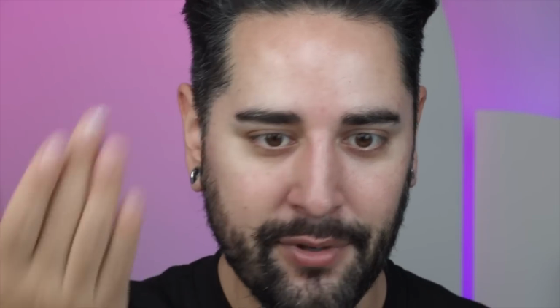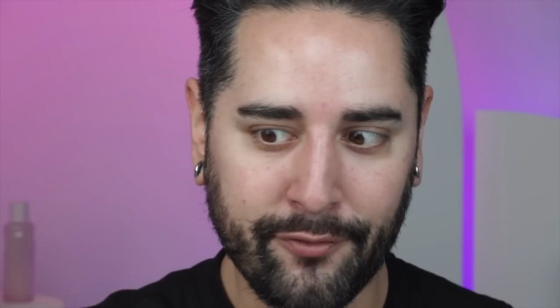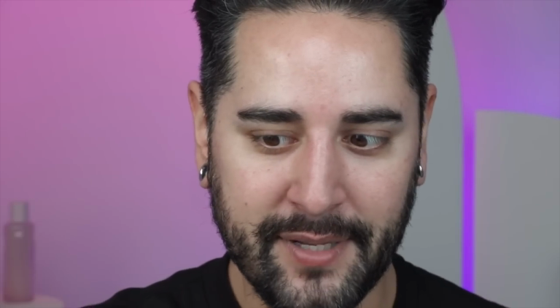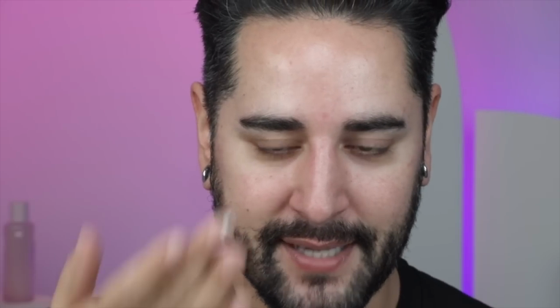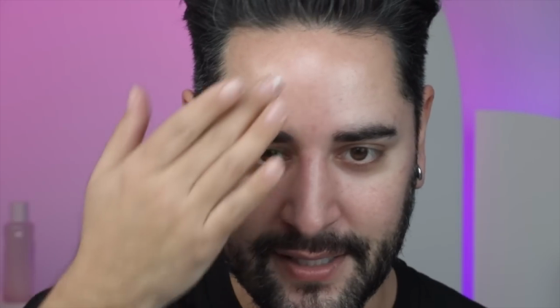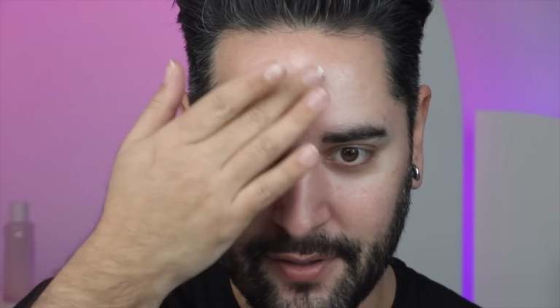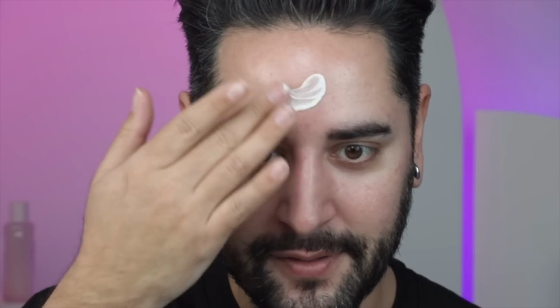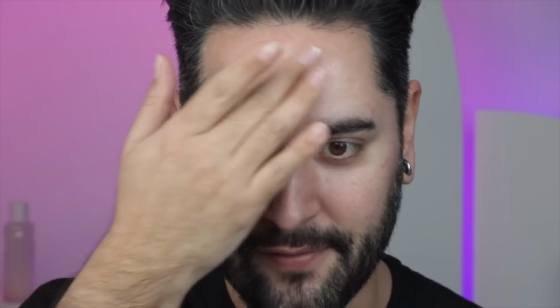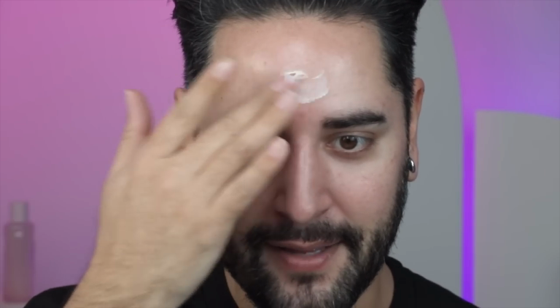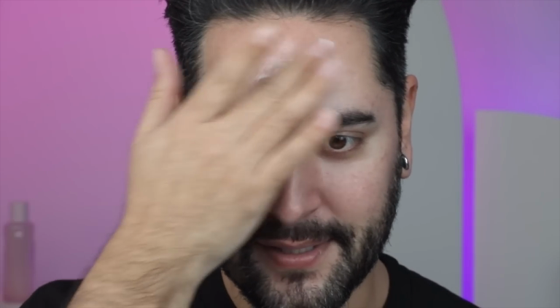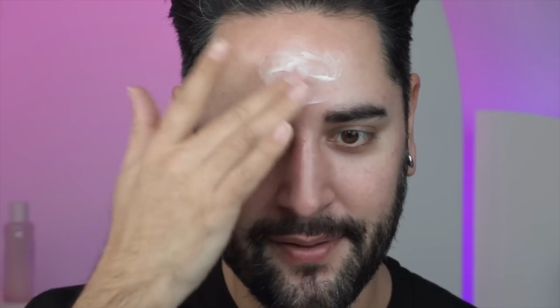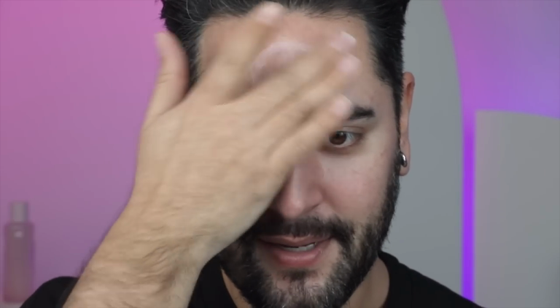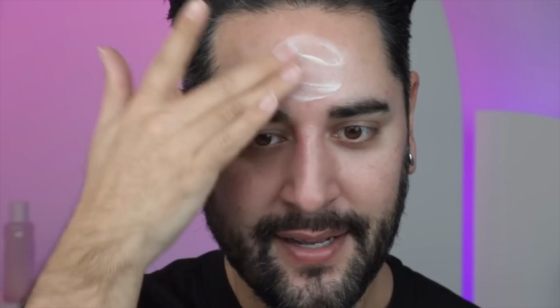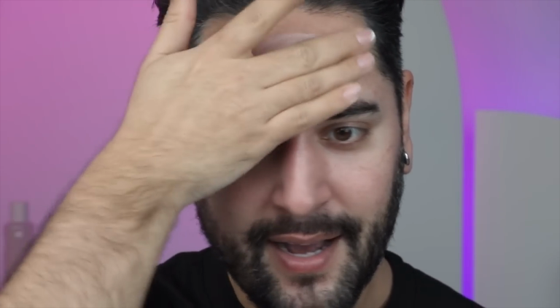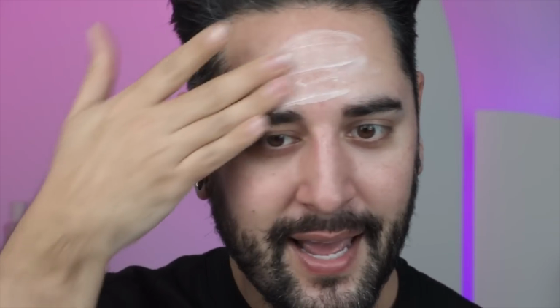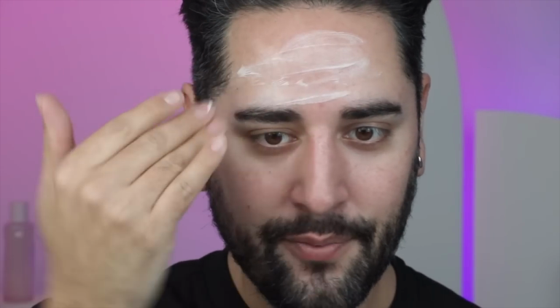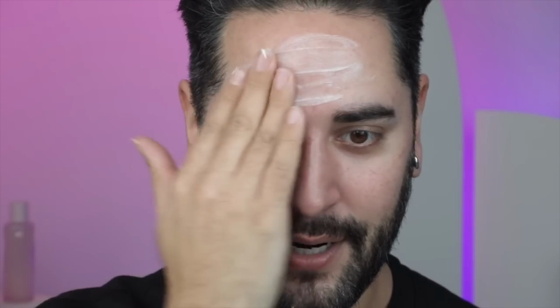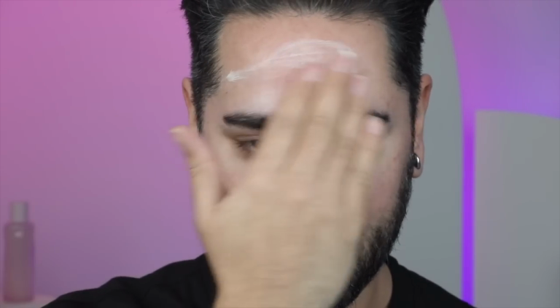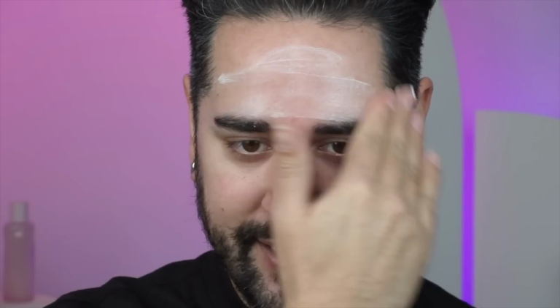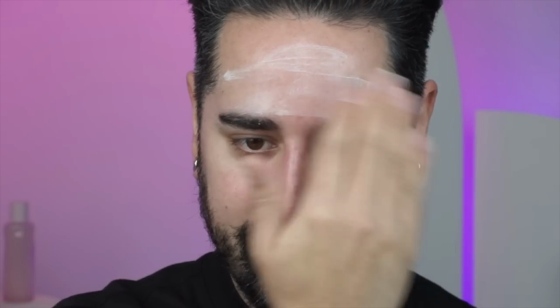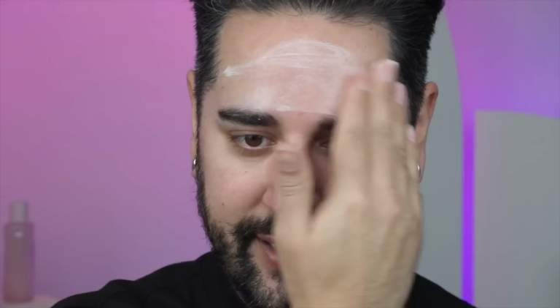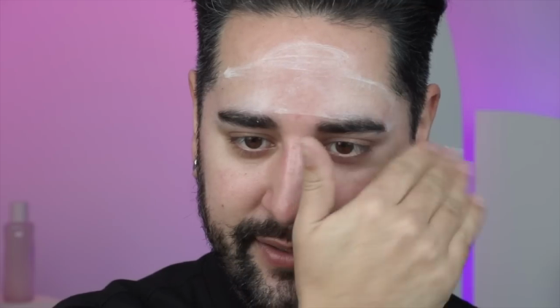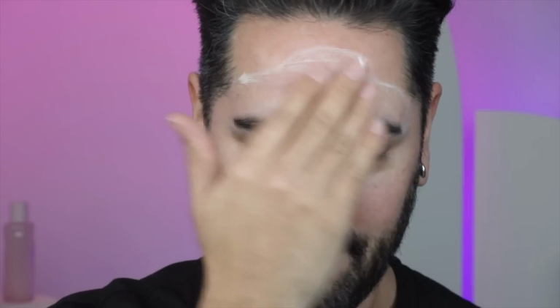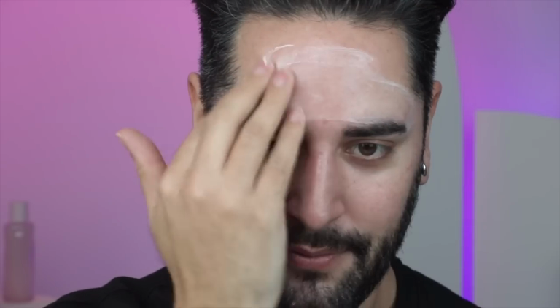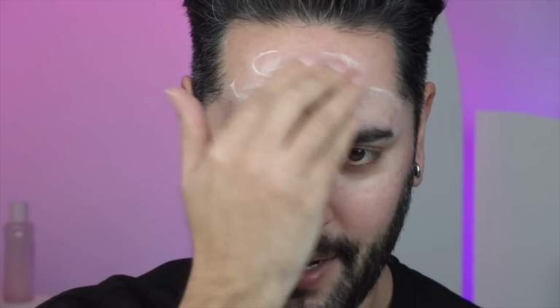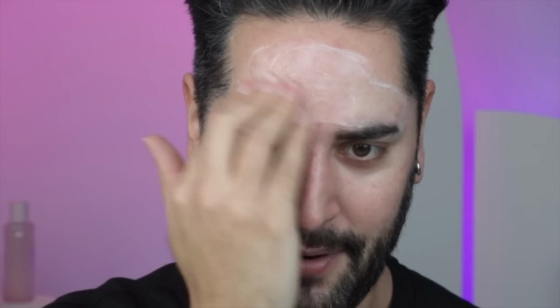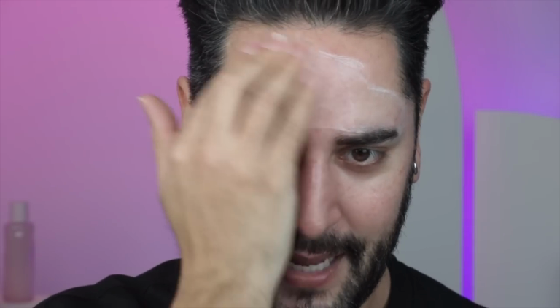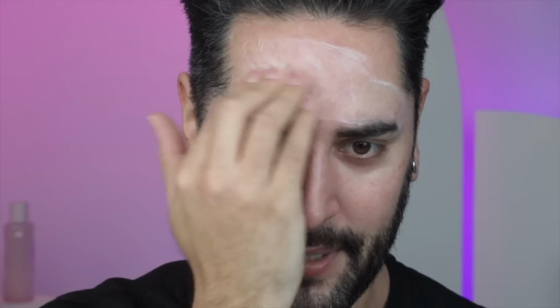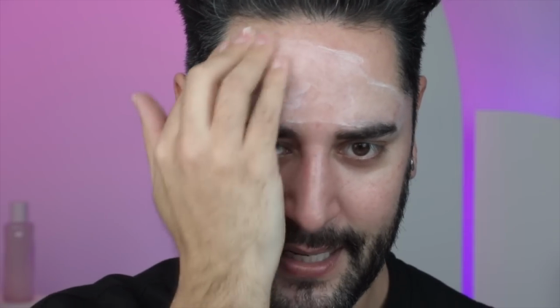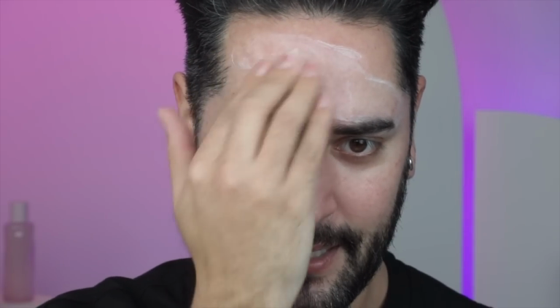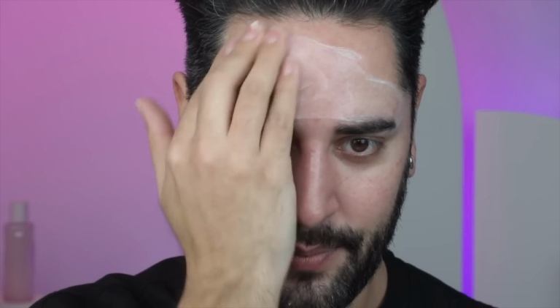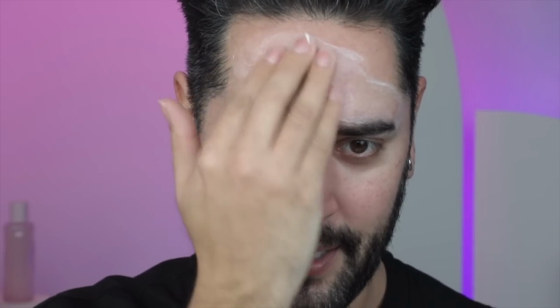My skin's a little bit irritated already — not from this sunscreen, from something else. So I am worried sunscreen might irritate my skin a little bit.